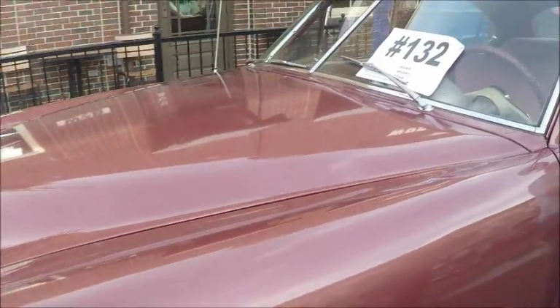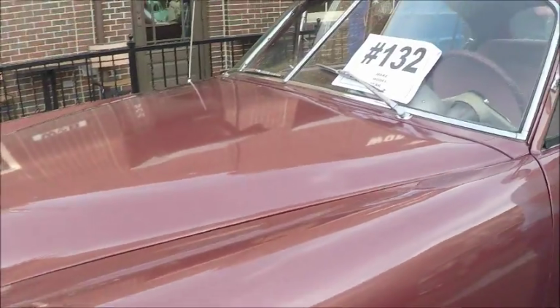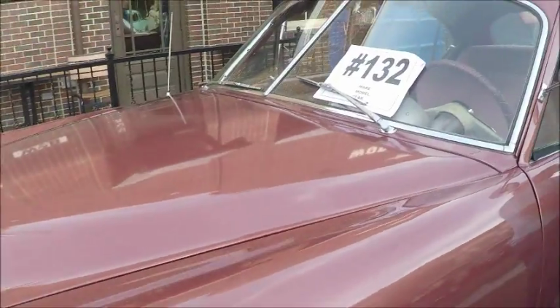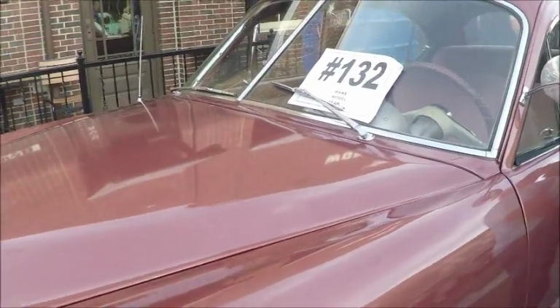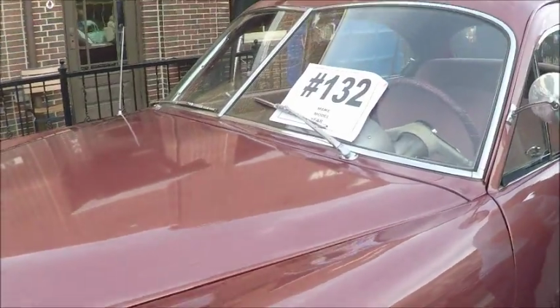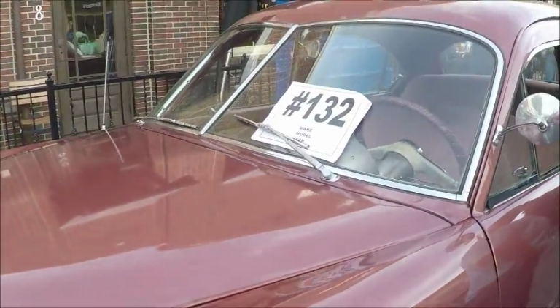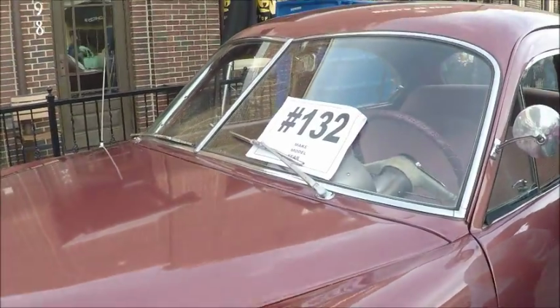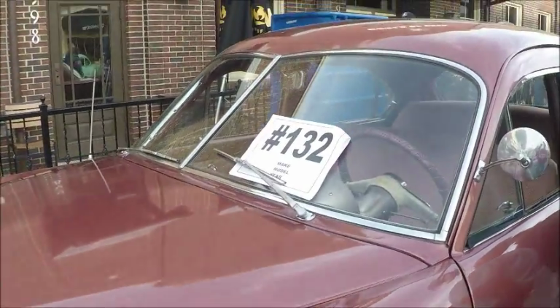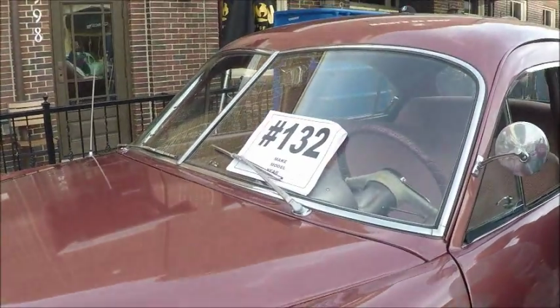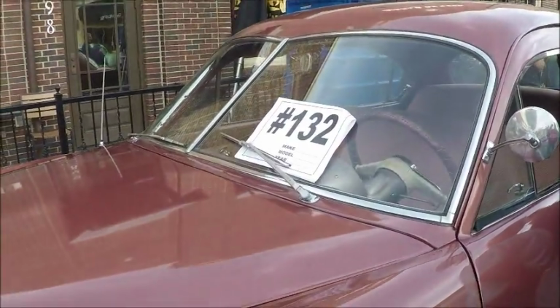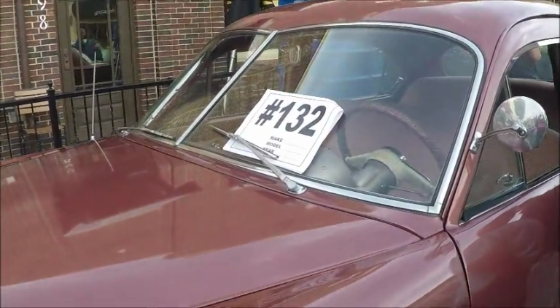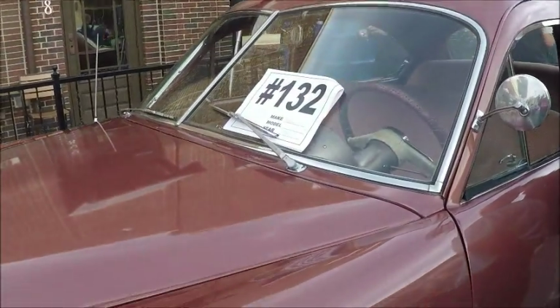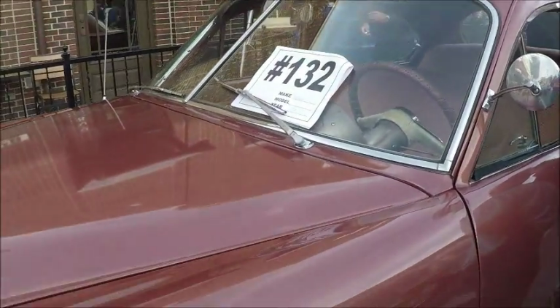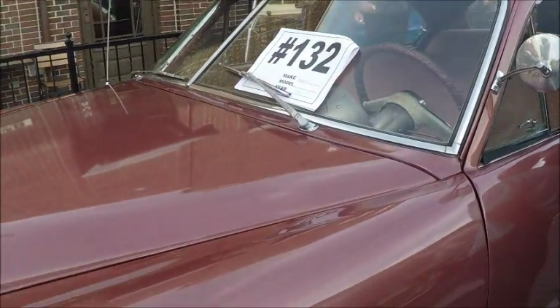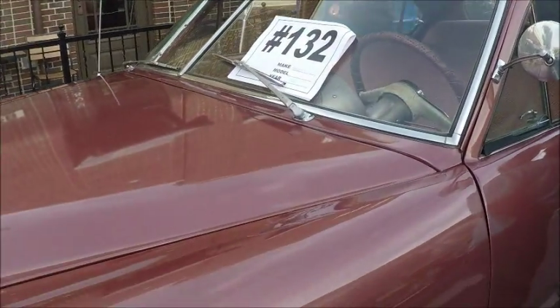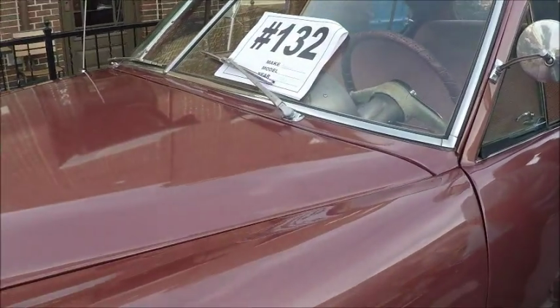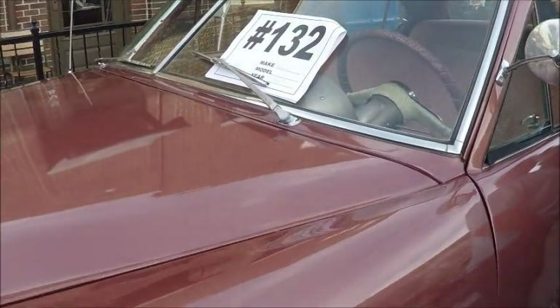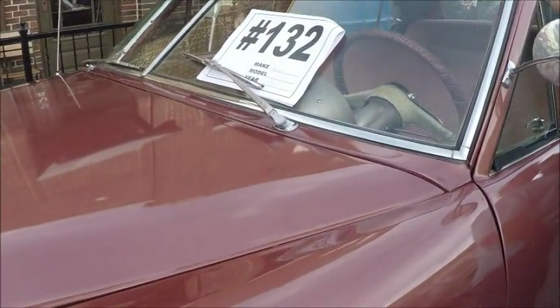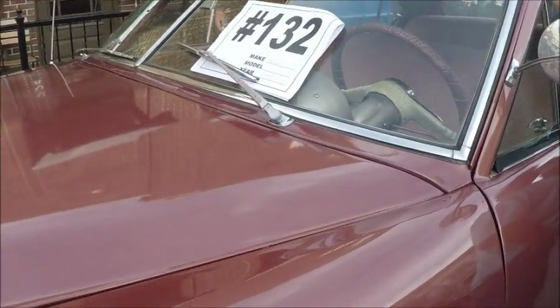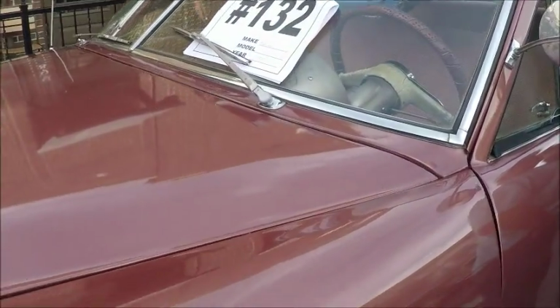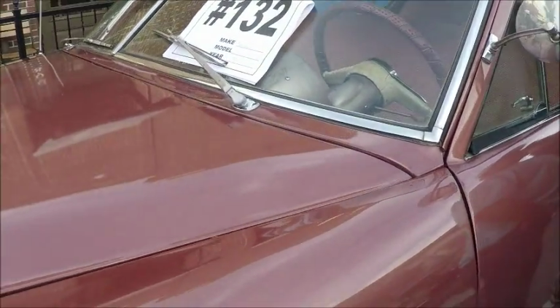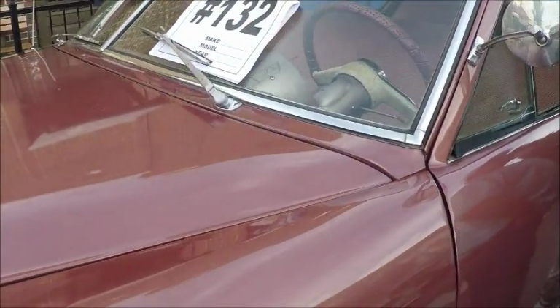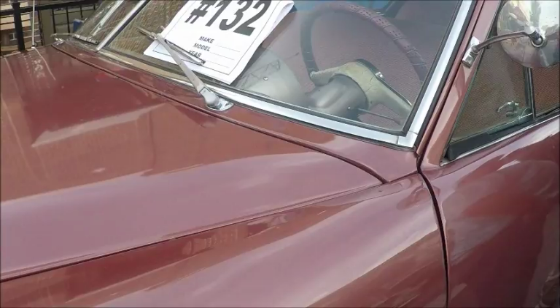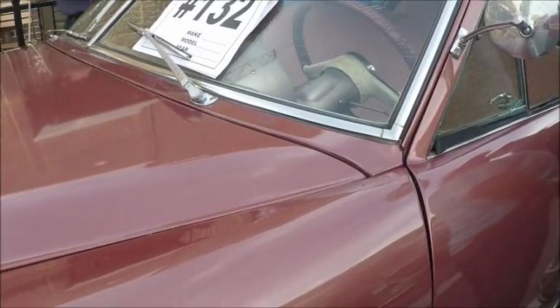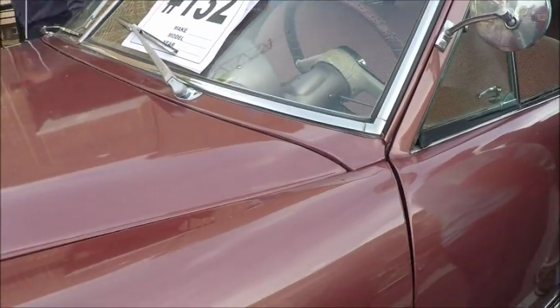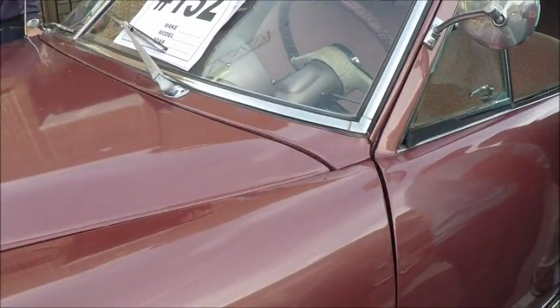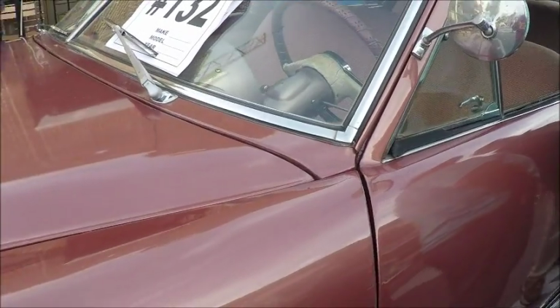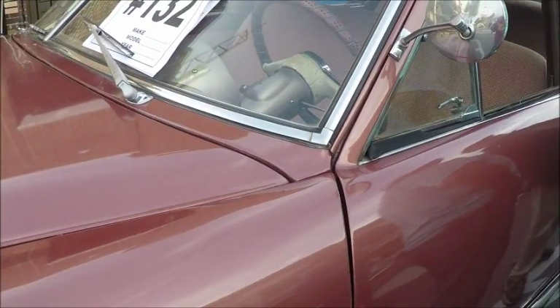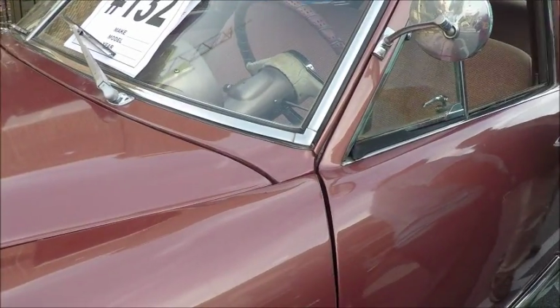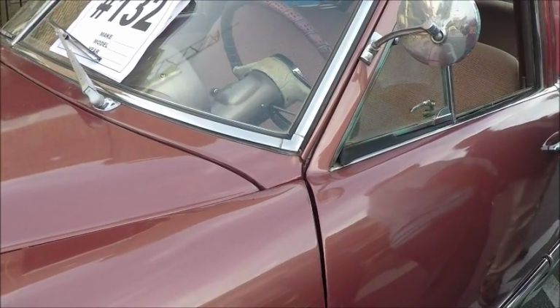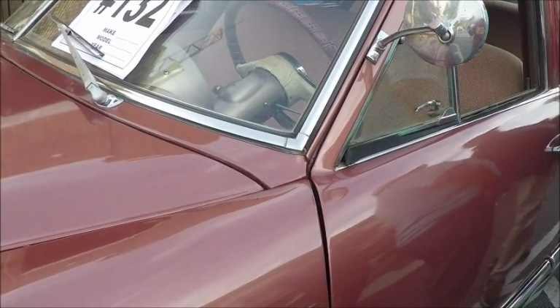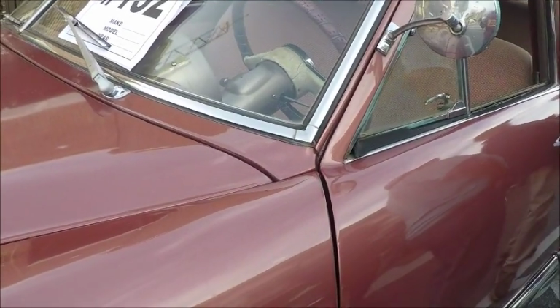It's a six-cylinder Continental engine, which all Kaisers had.